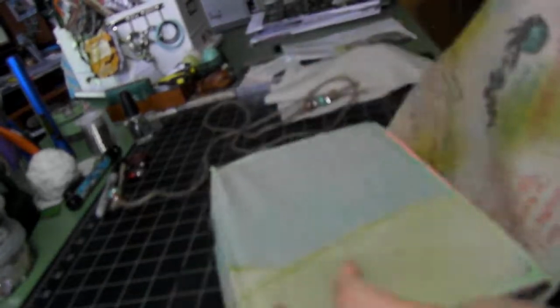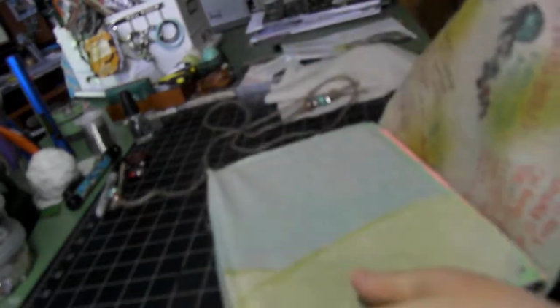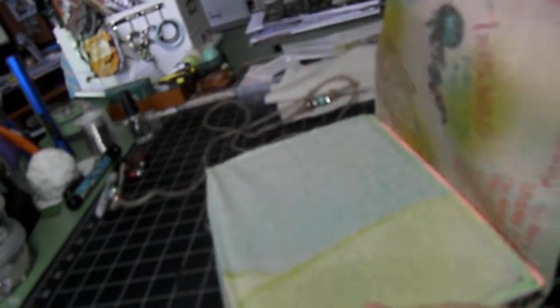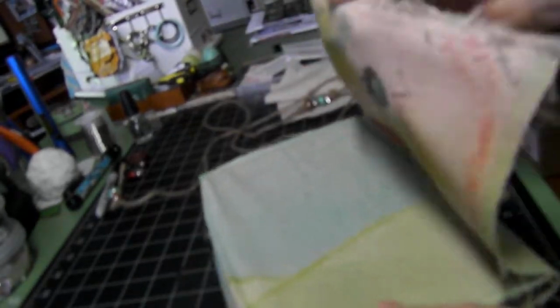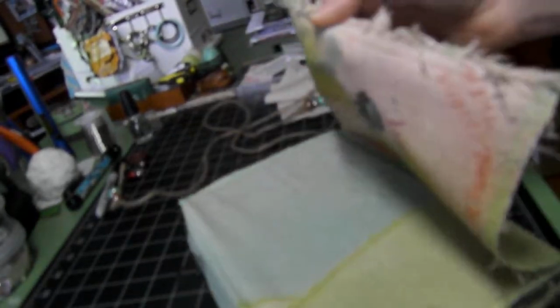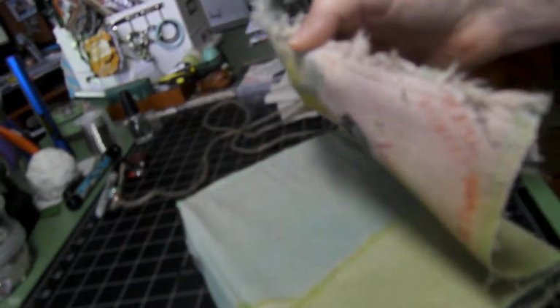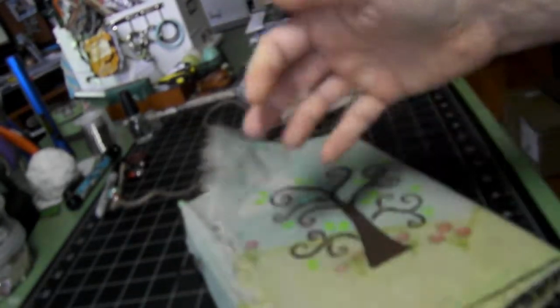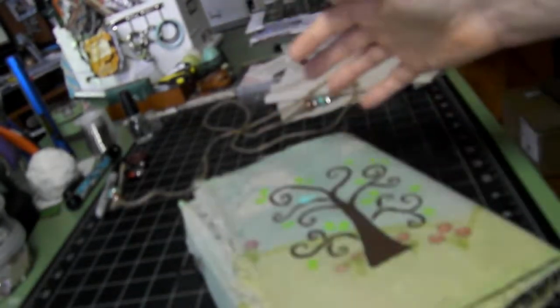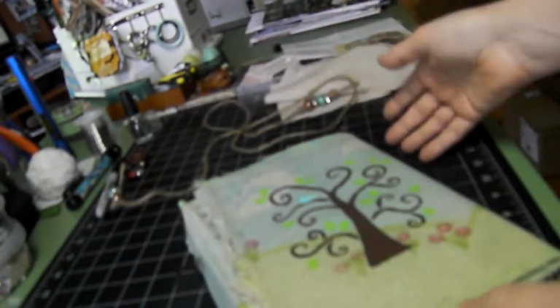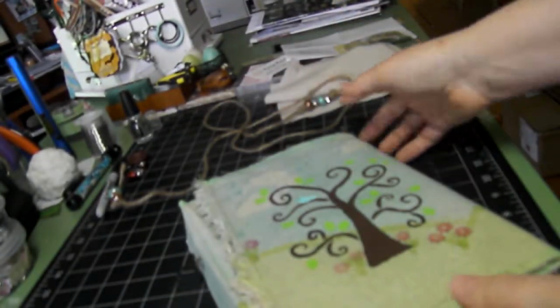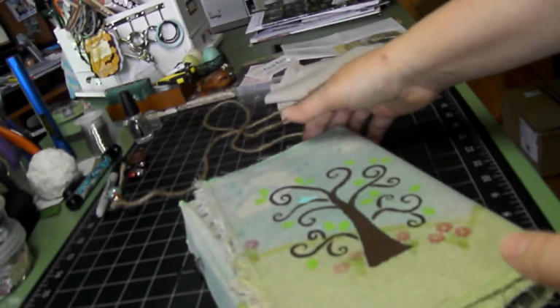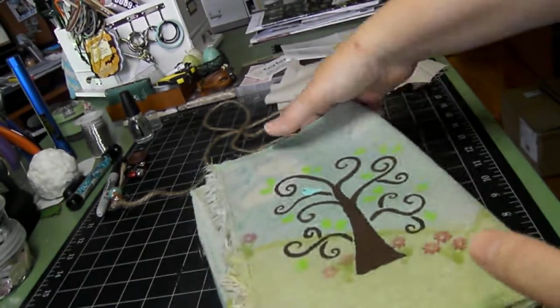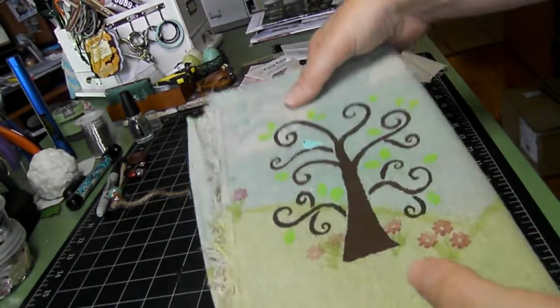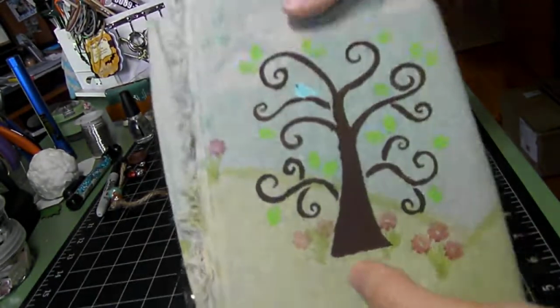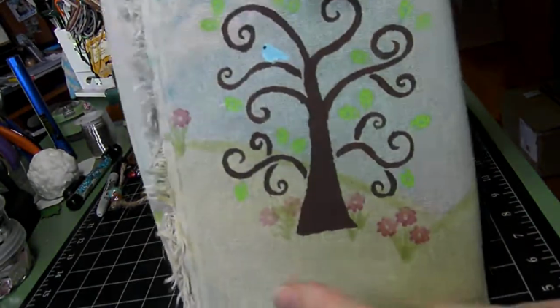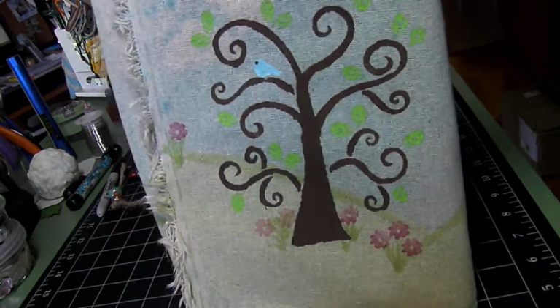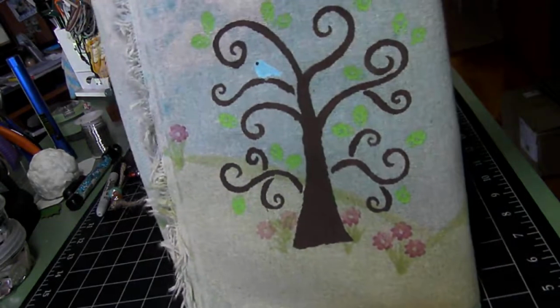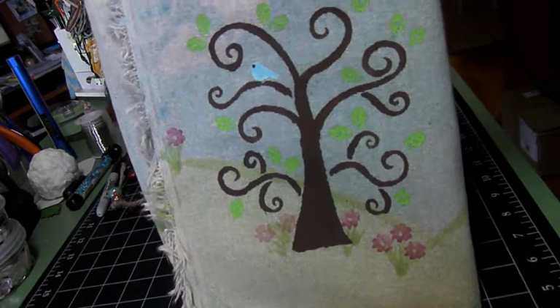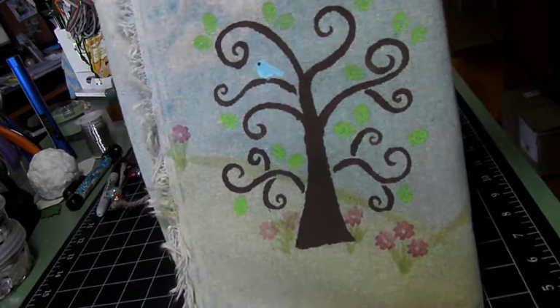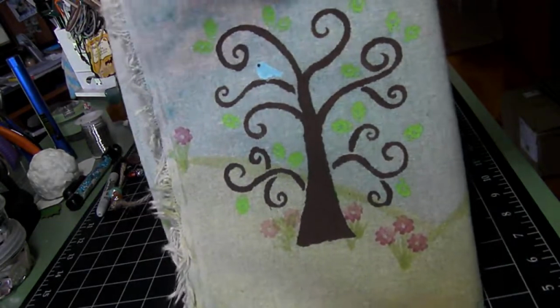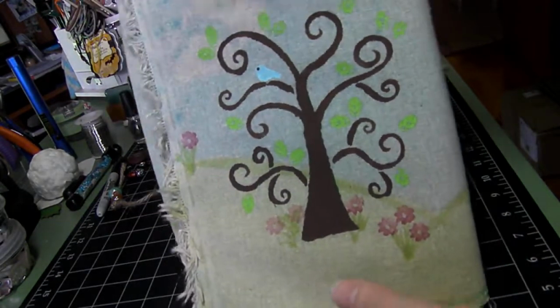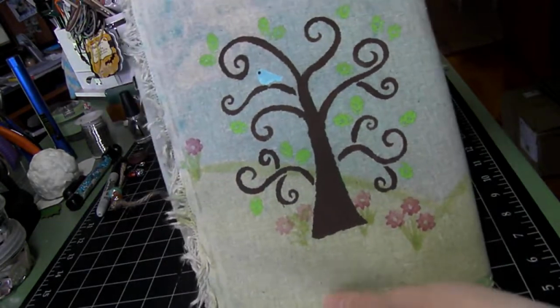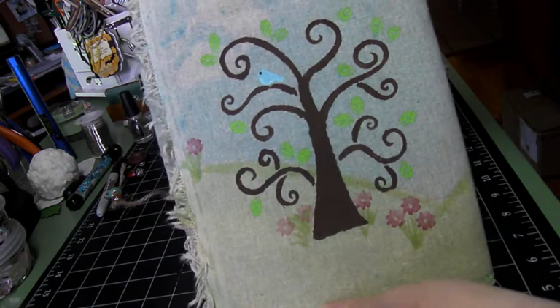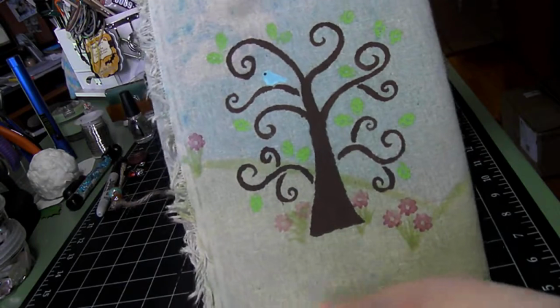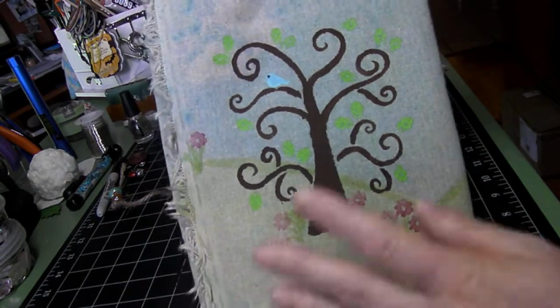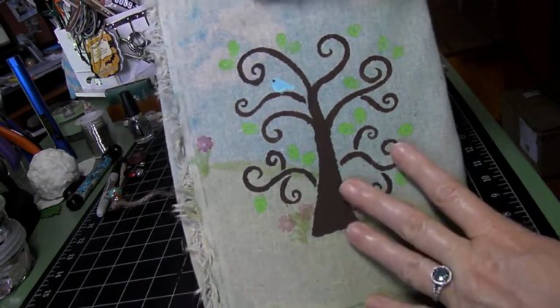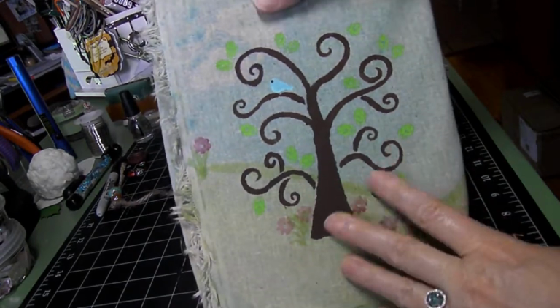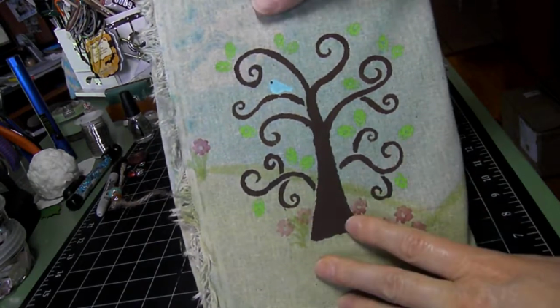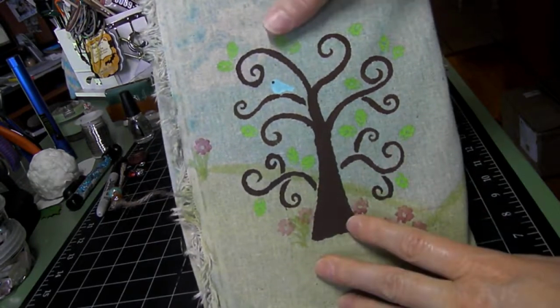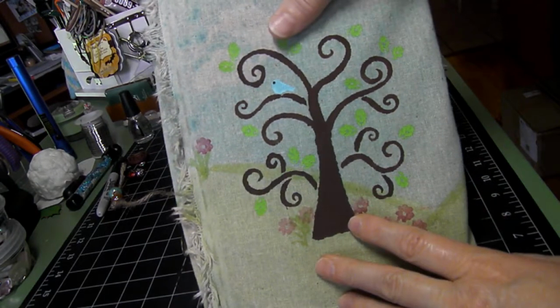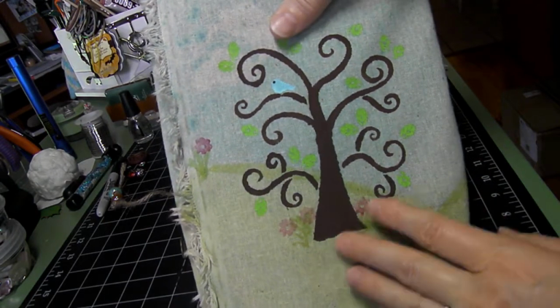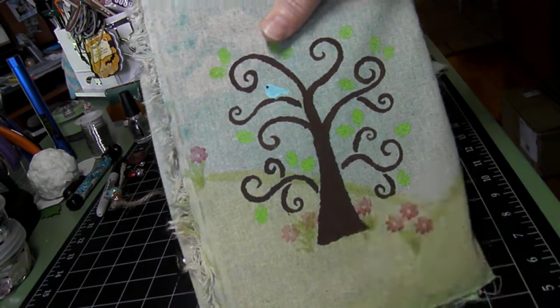Anyway, that is the junk journal. I hope you like it, and I hope she likes it. Thanks.